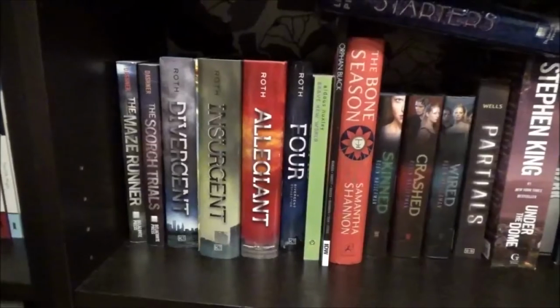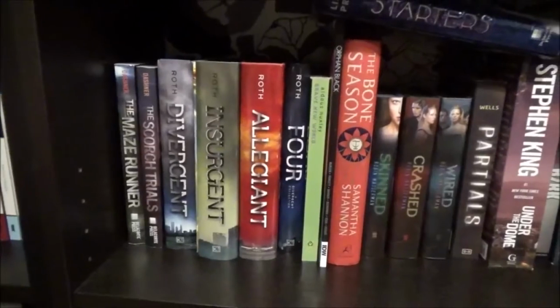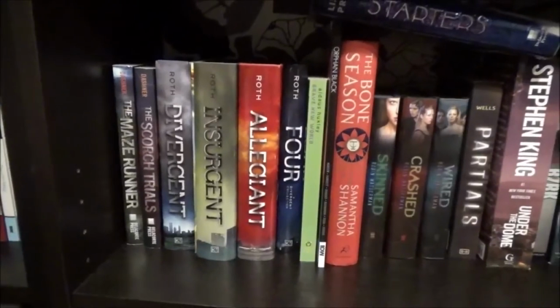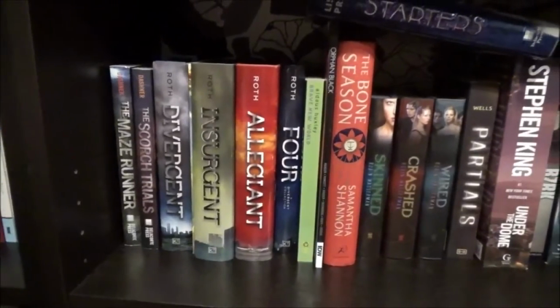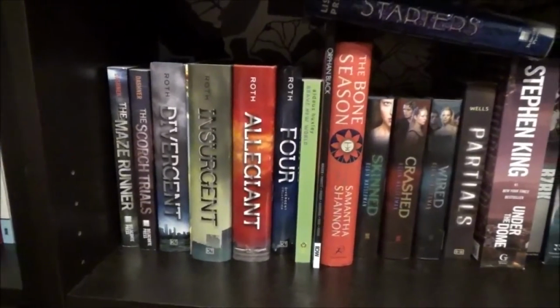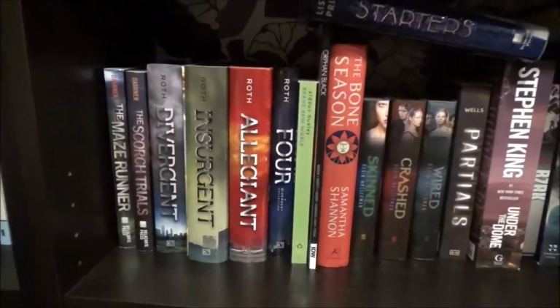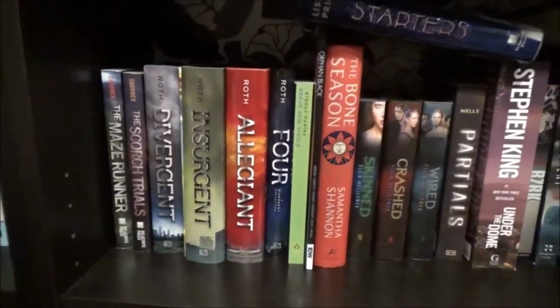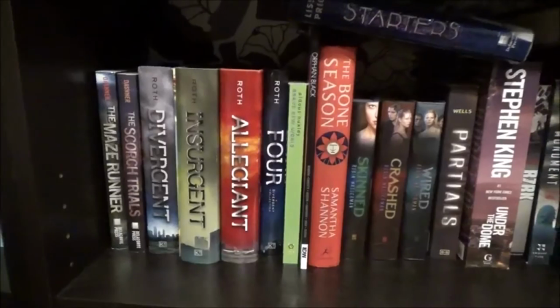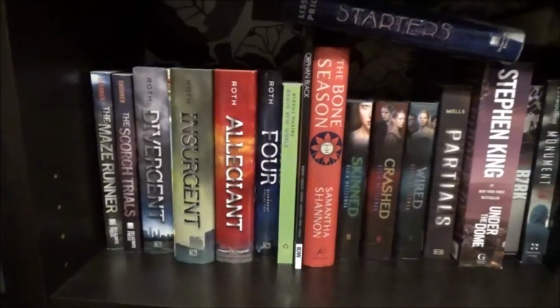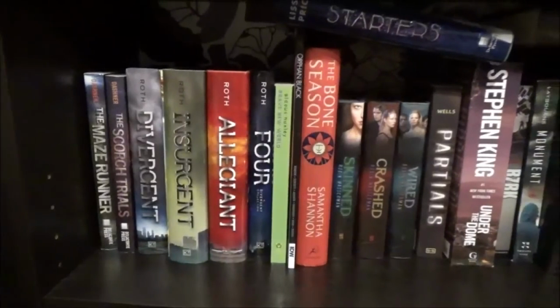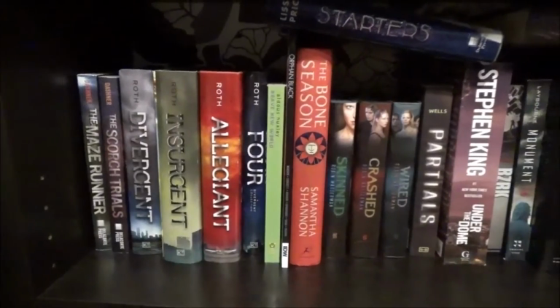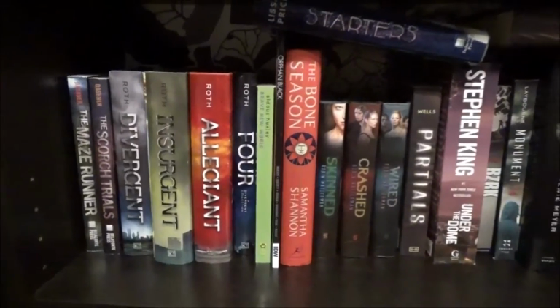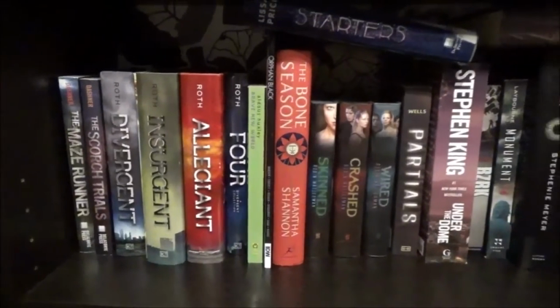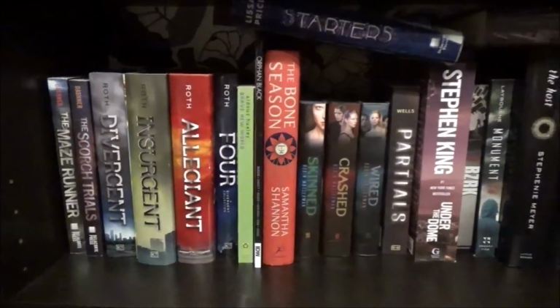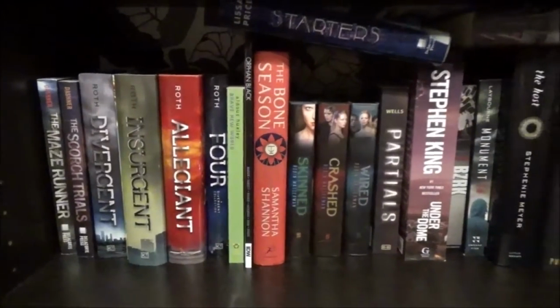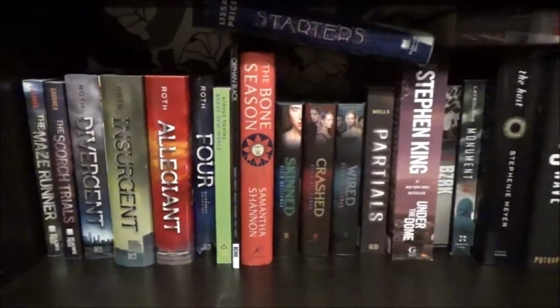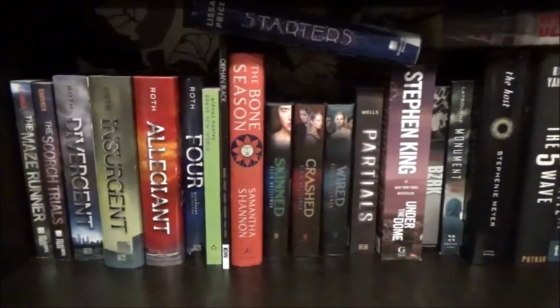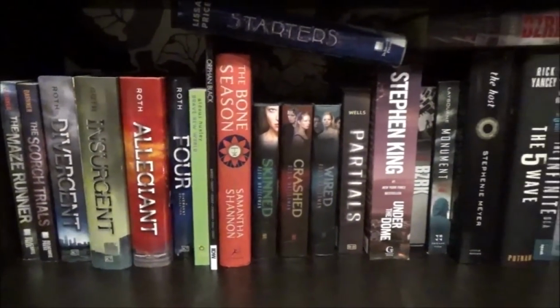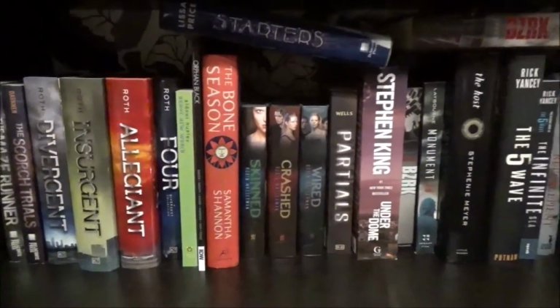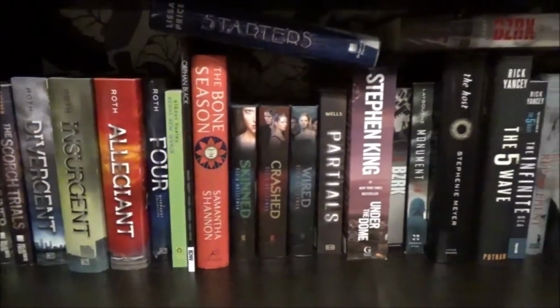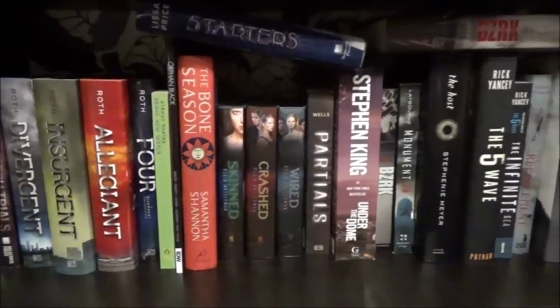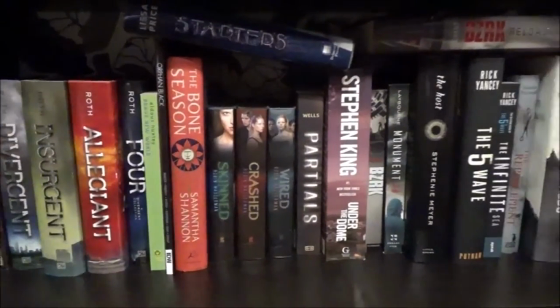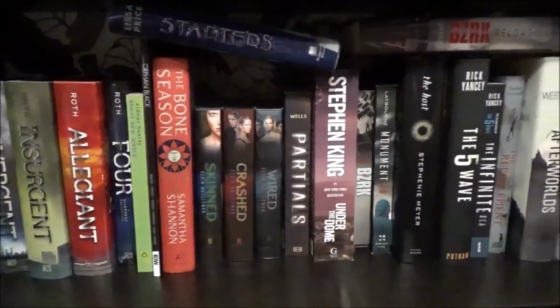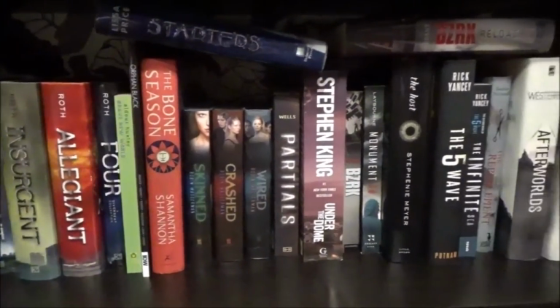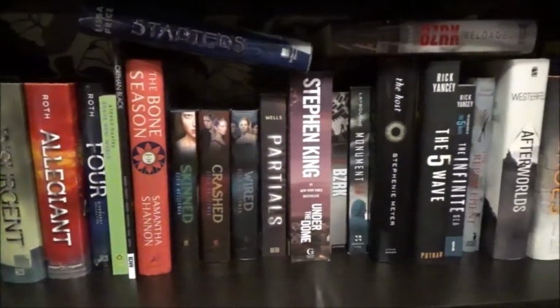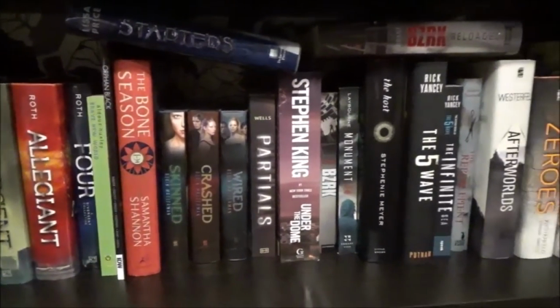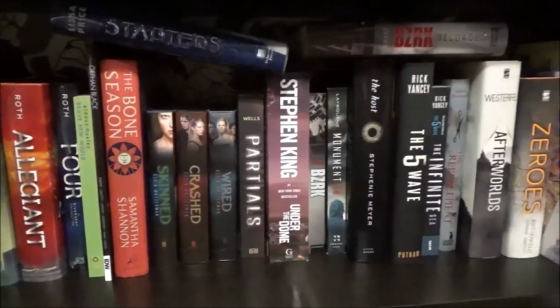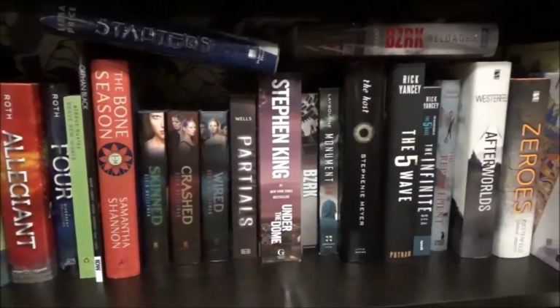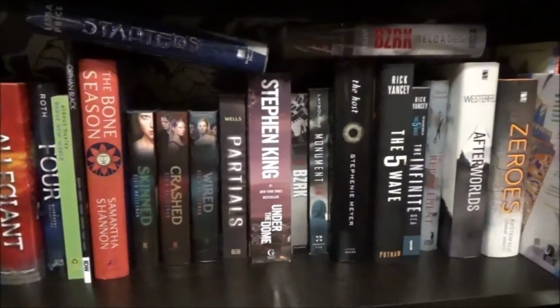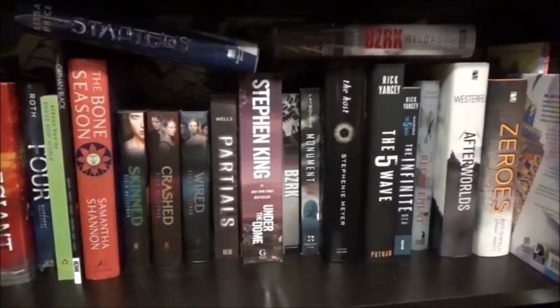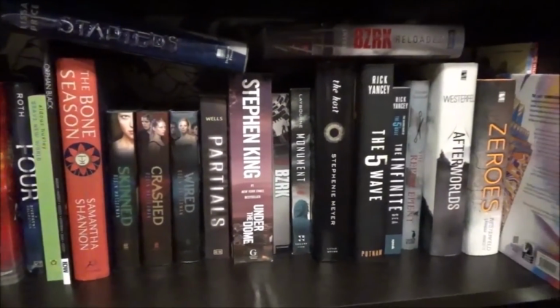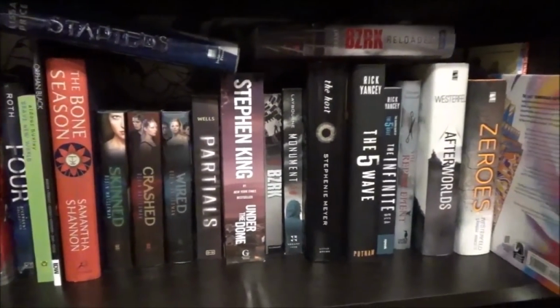This is my sci-fi slash dystopian shelf, which has some graphic novels at the end.